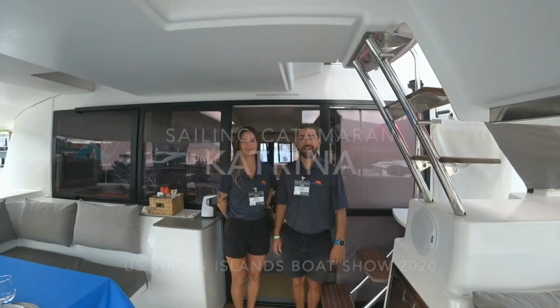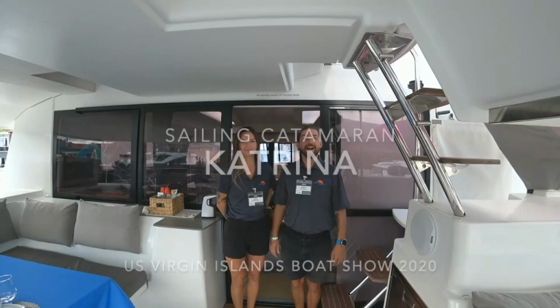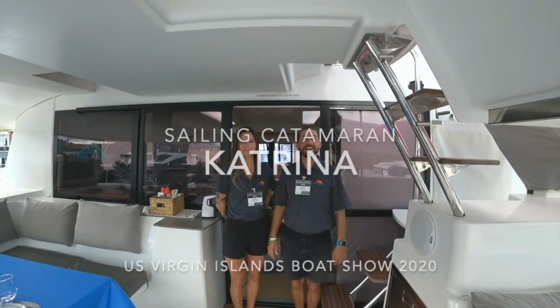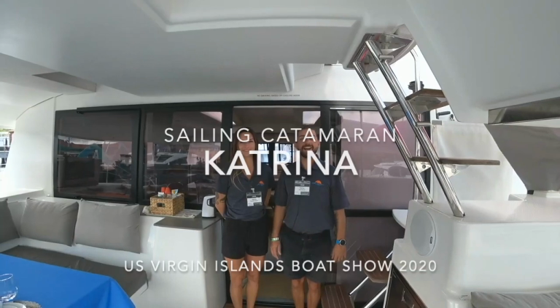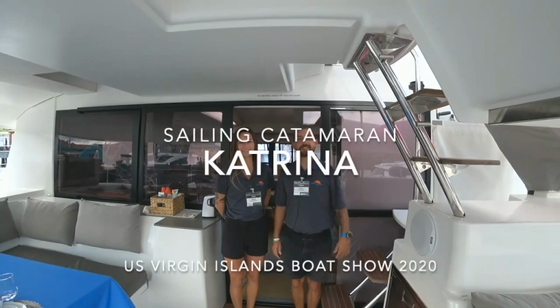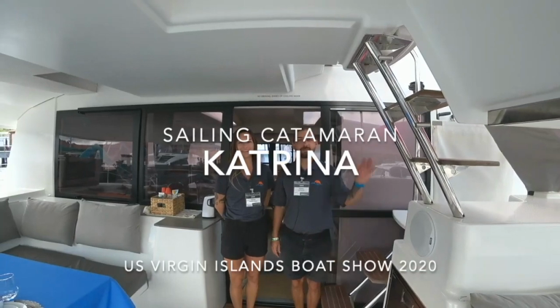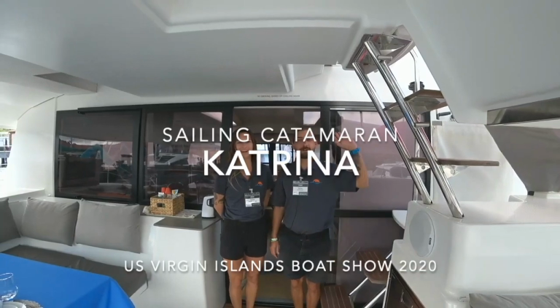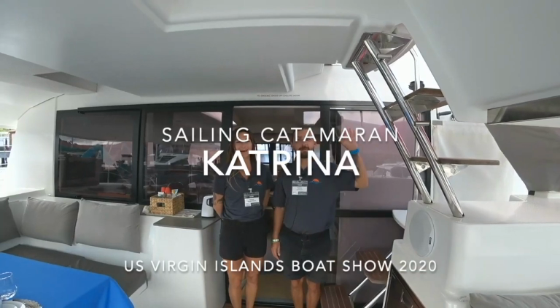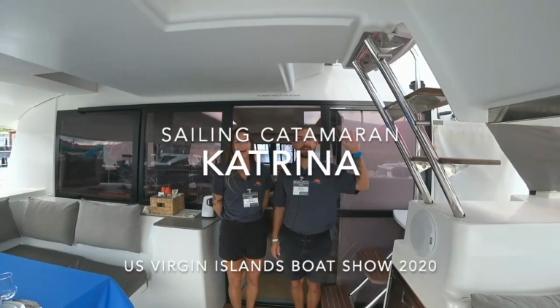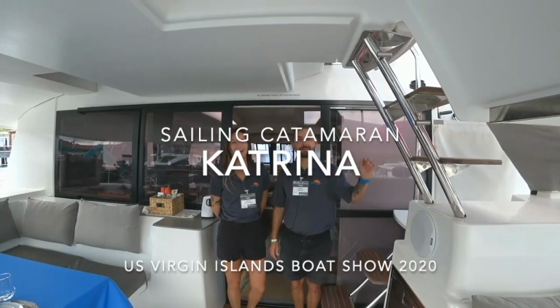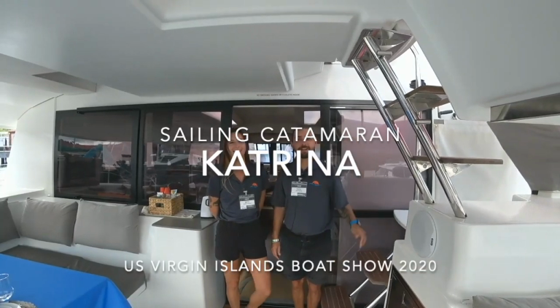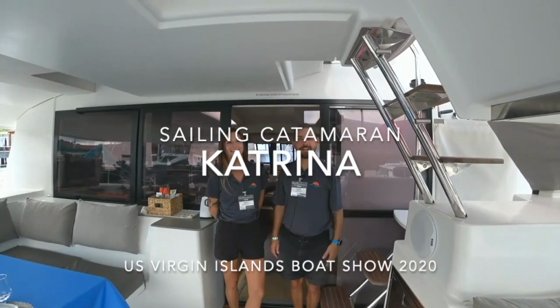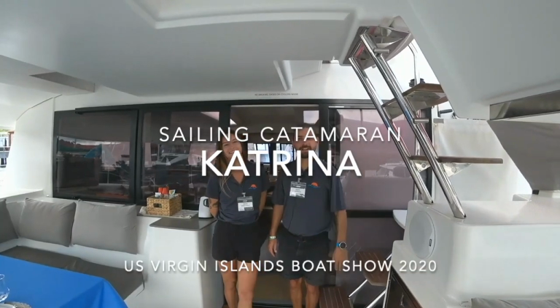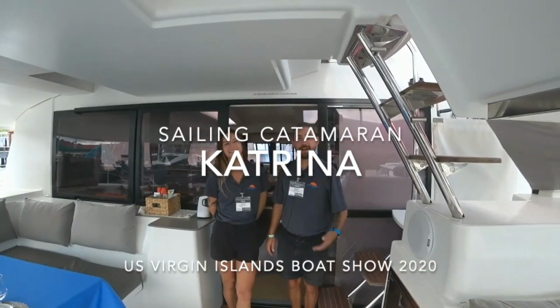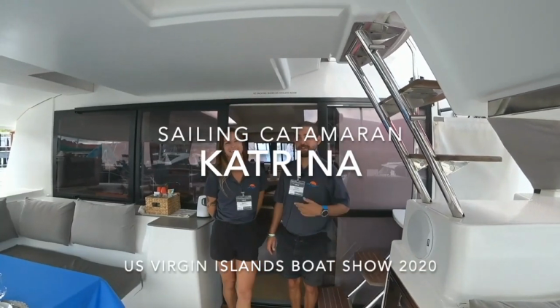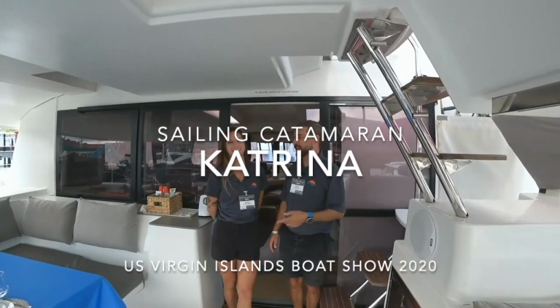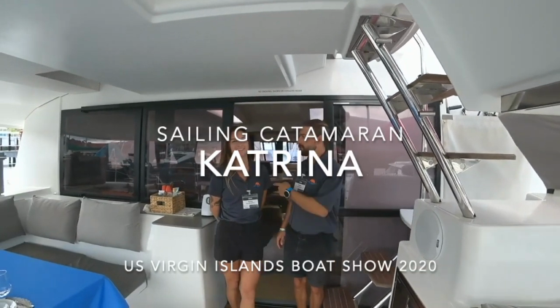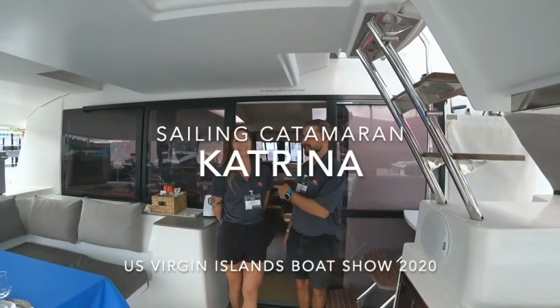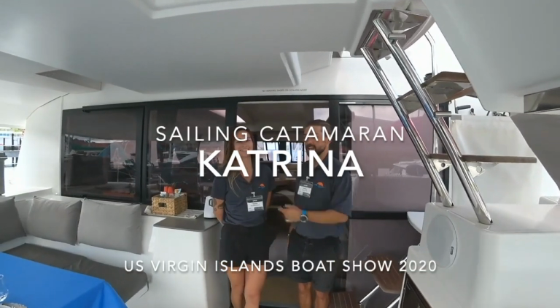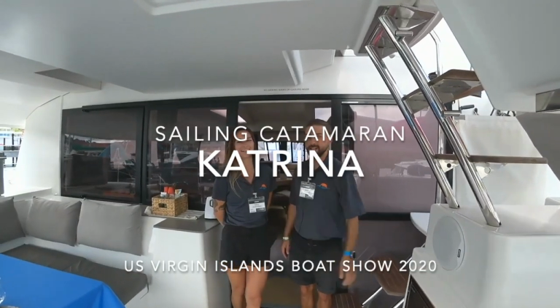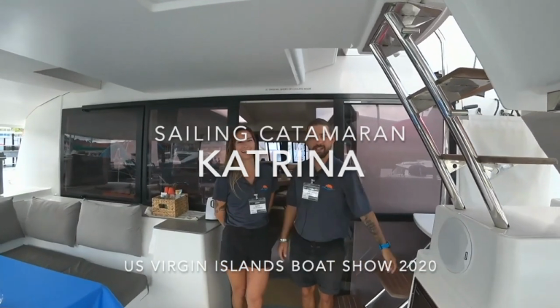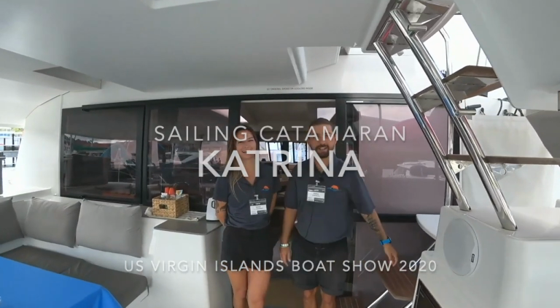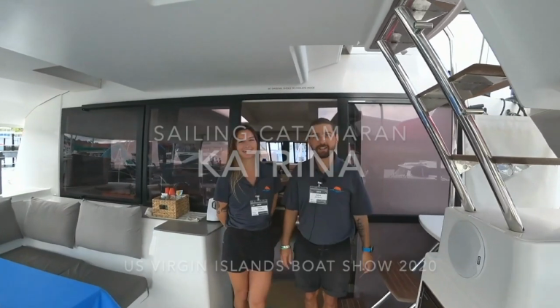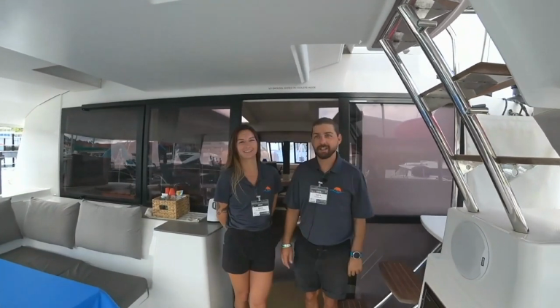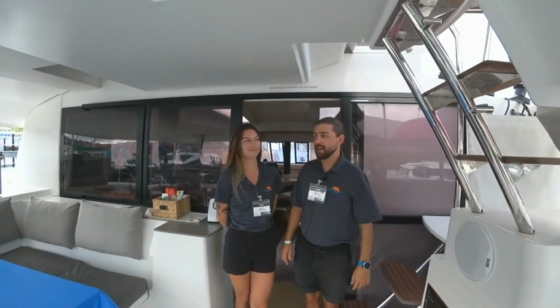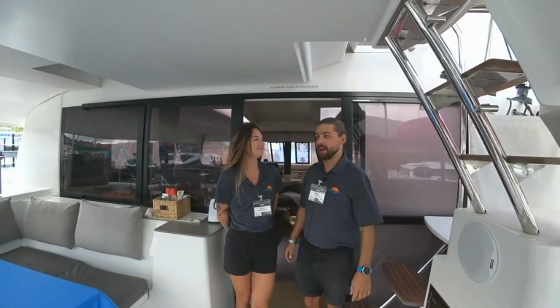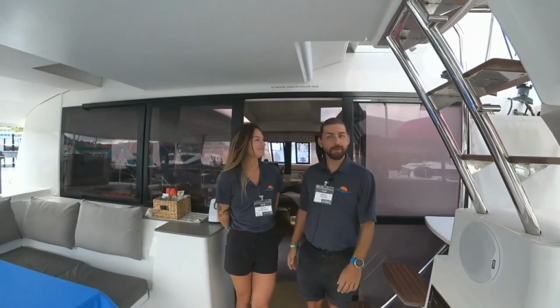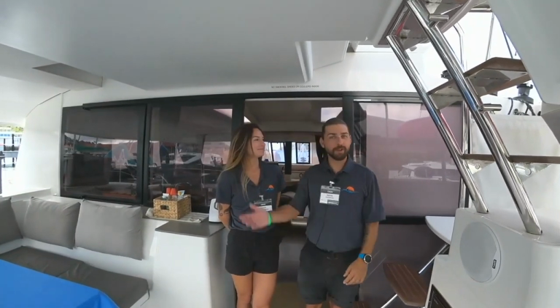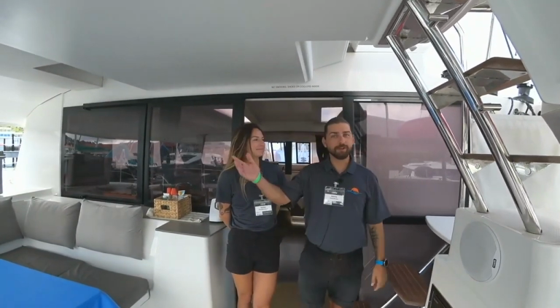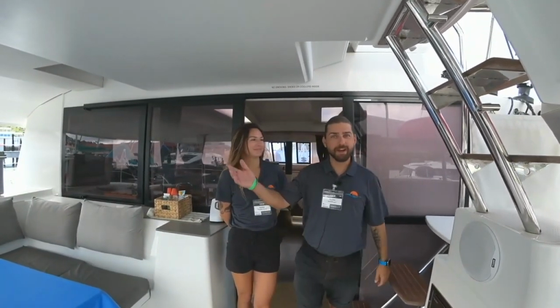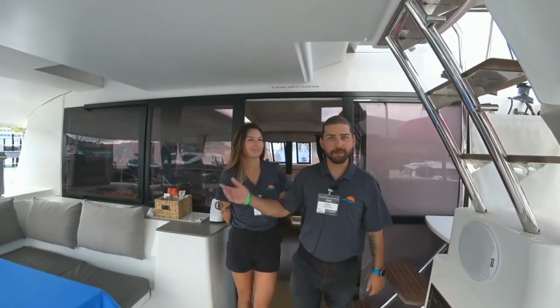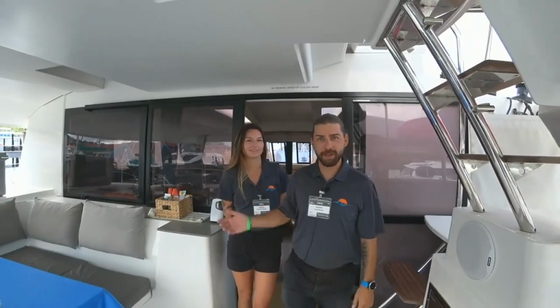Hi guys, welcome aboard Katrina. I'm Jacob, this is Danny. Let me show you around a bit.